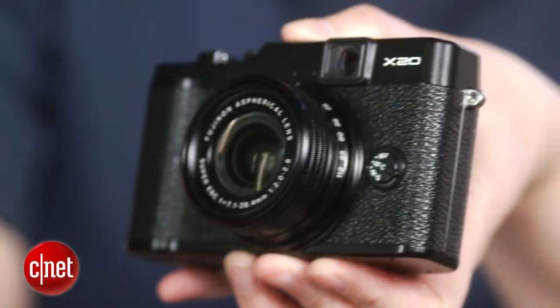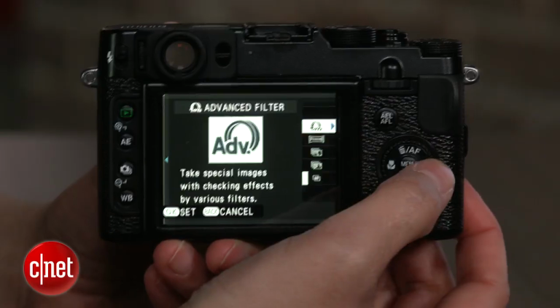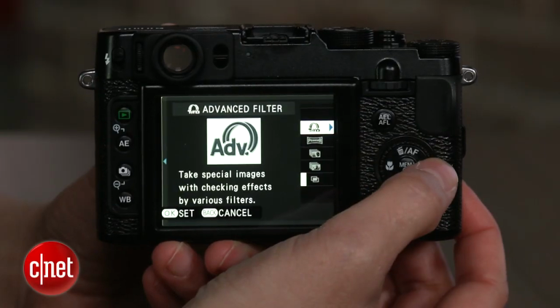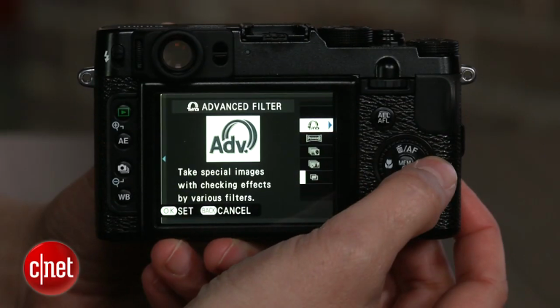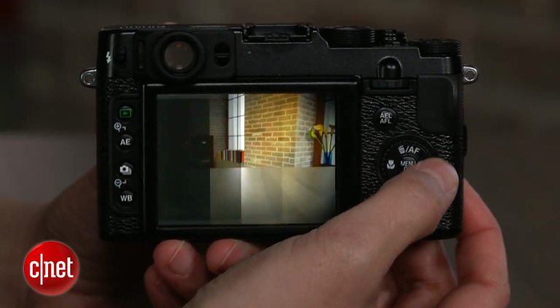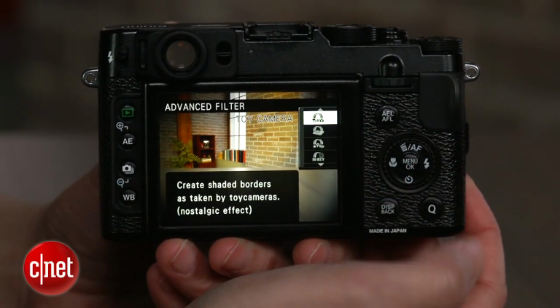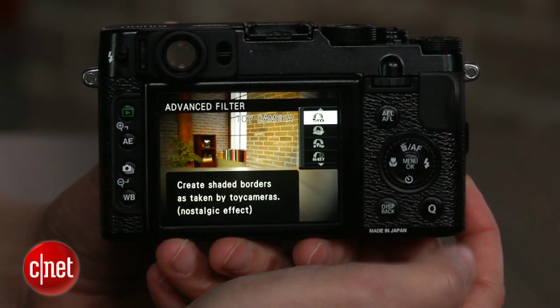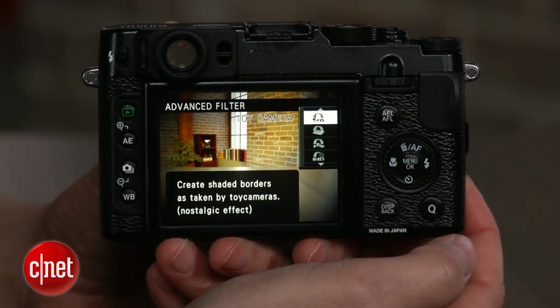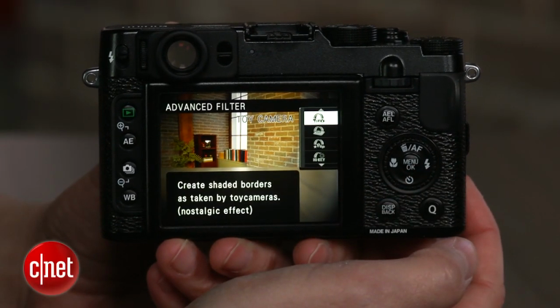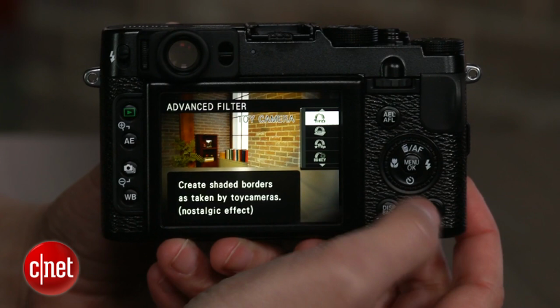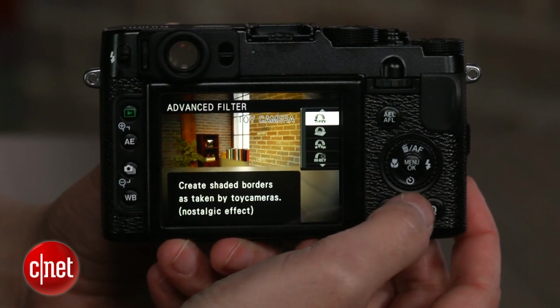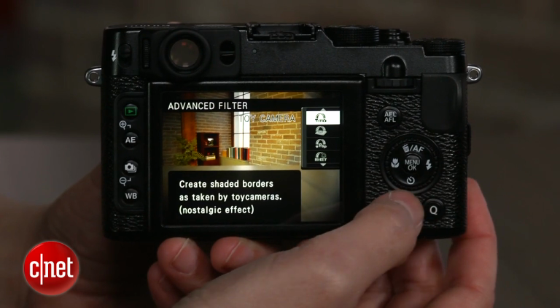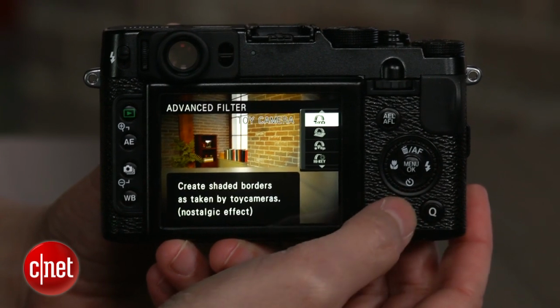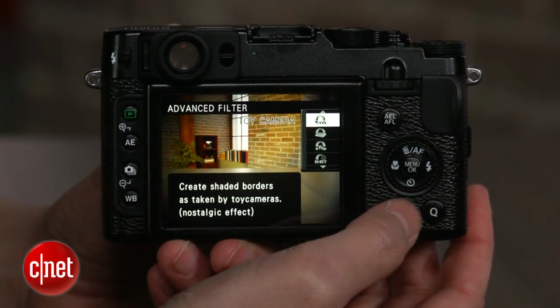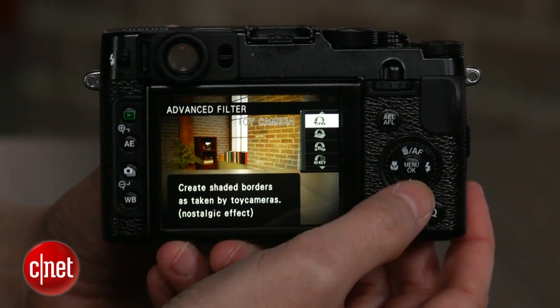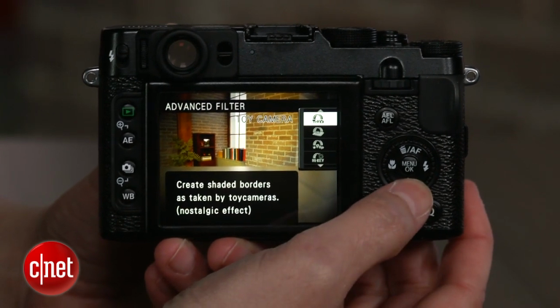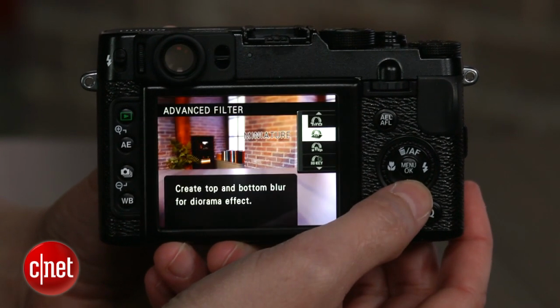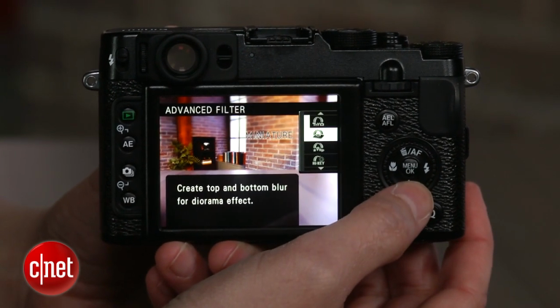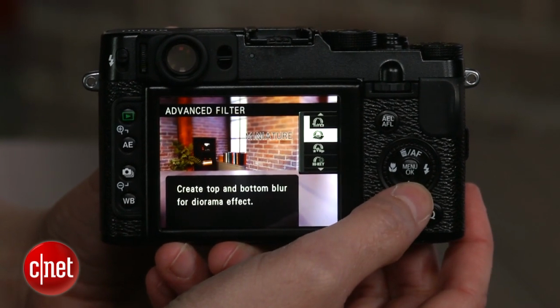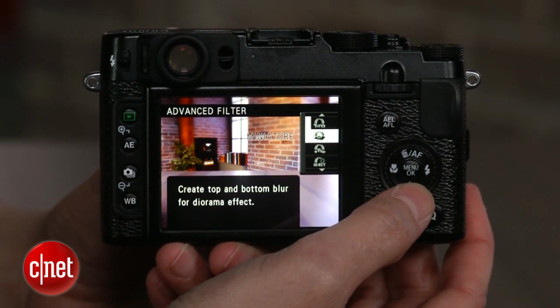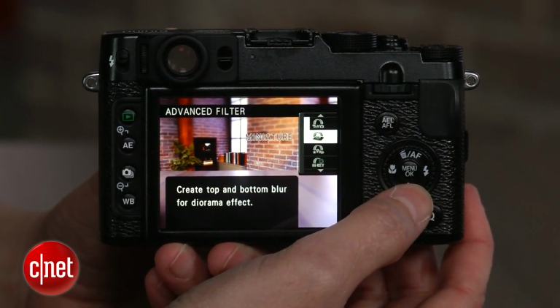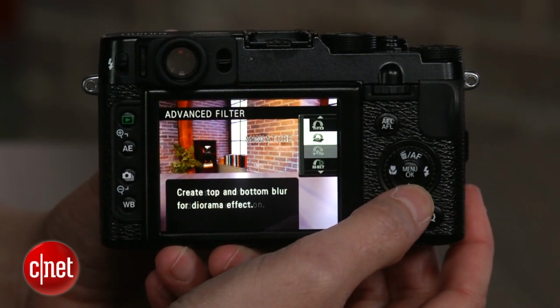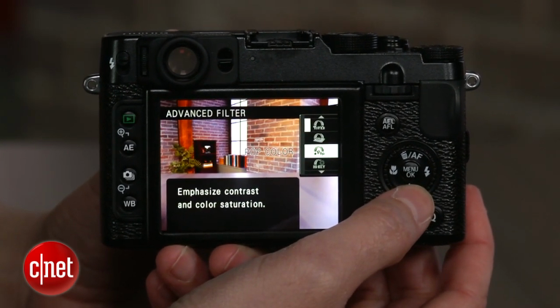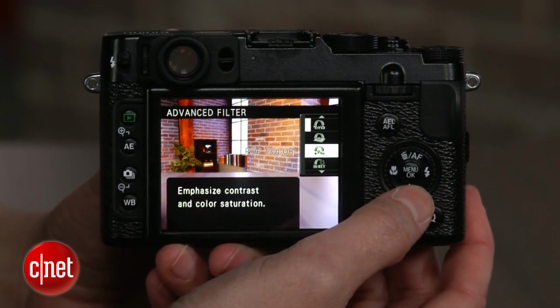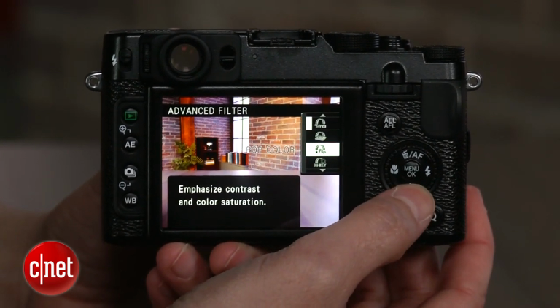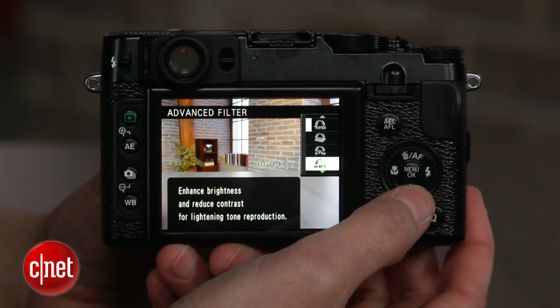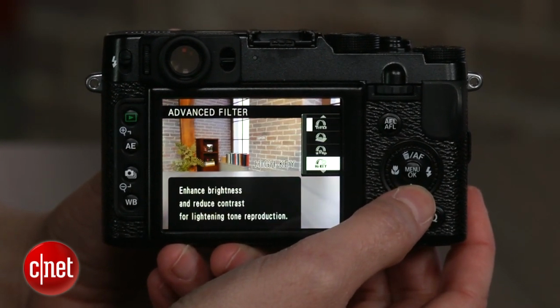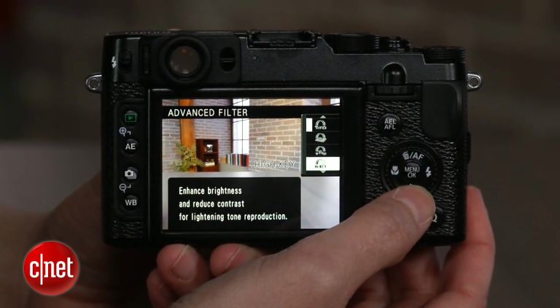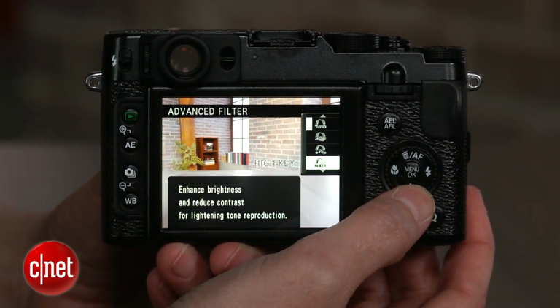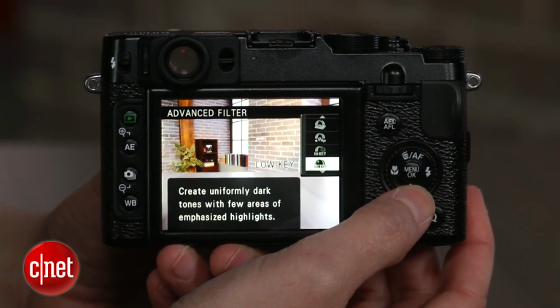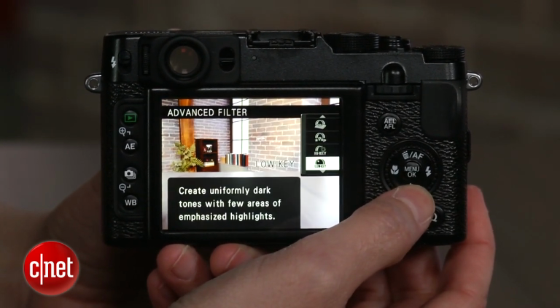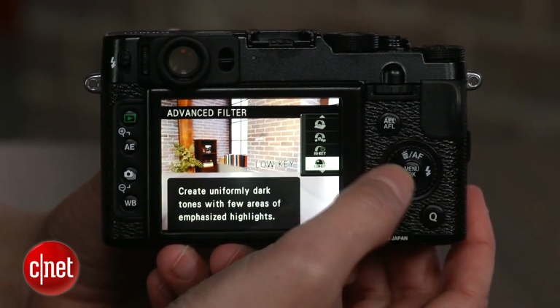The X20's advanced shooting modes add a very basic double exposure mode and a typical set of special effects filters.